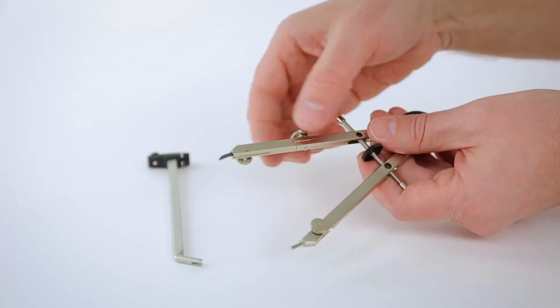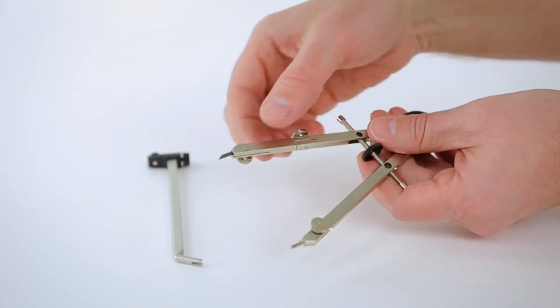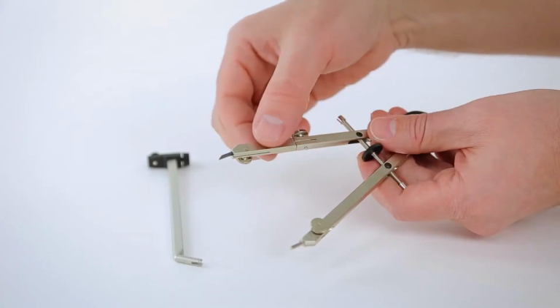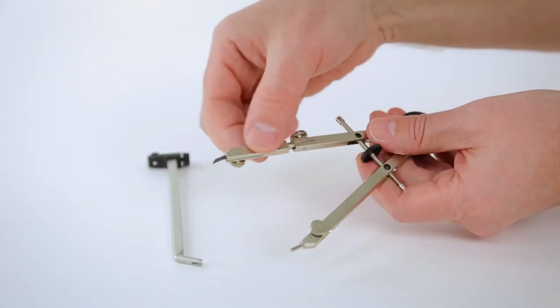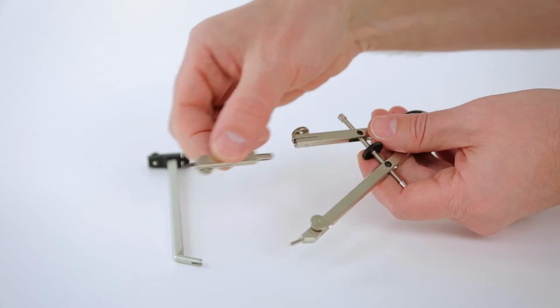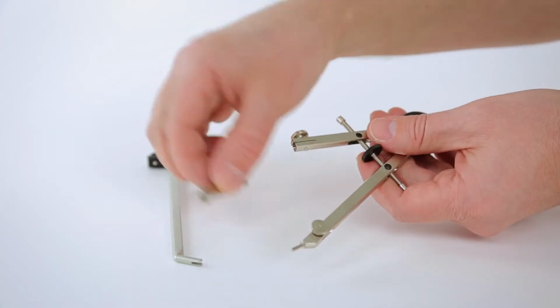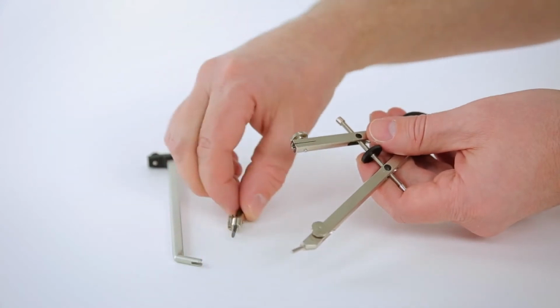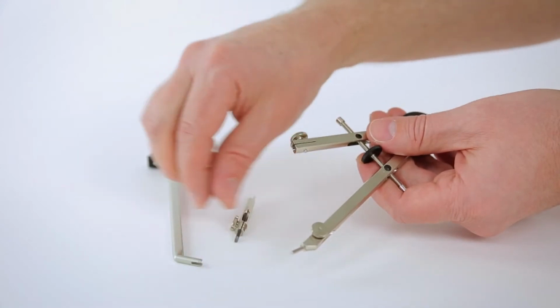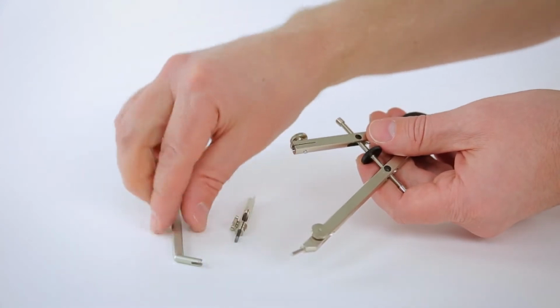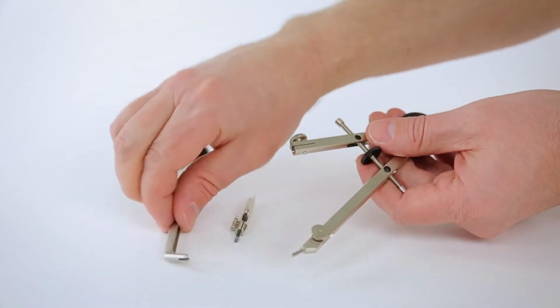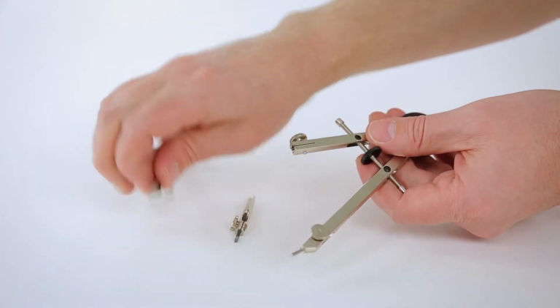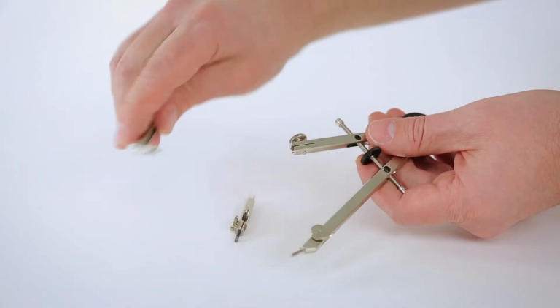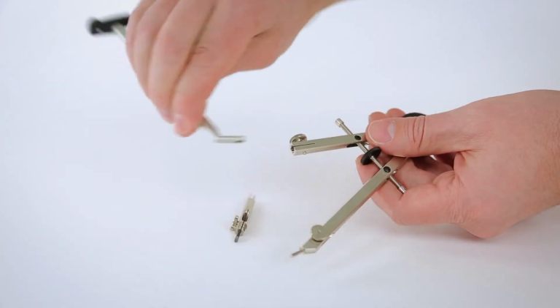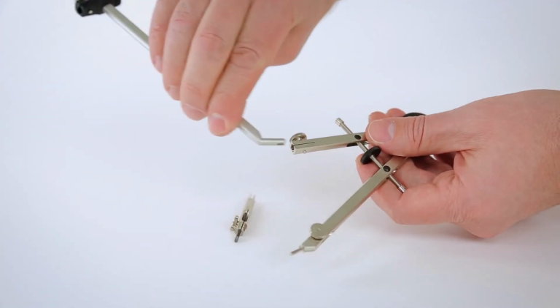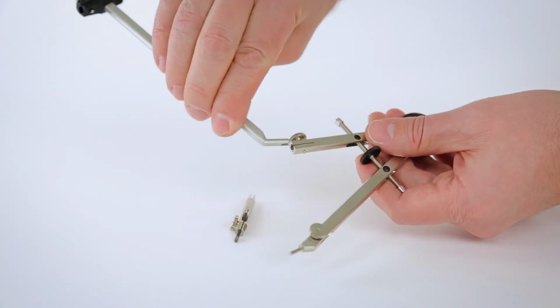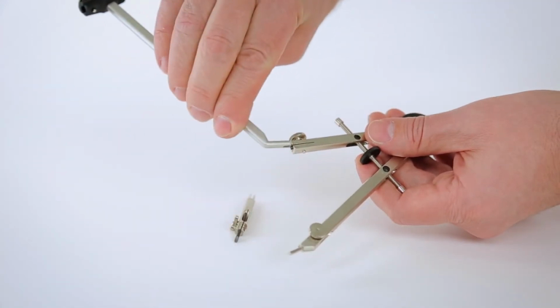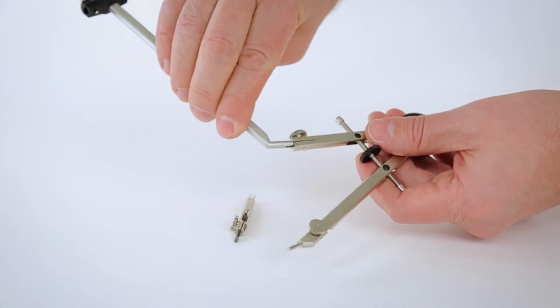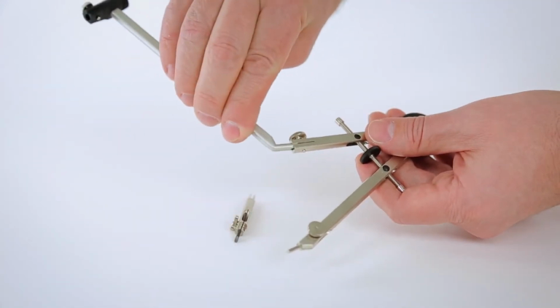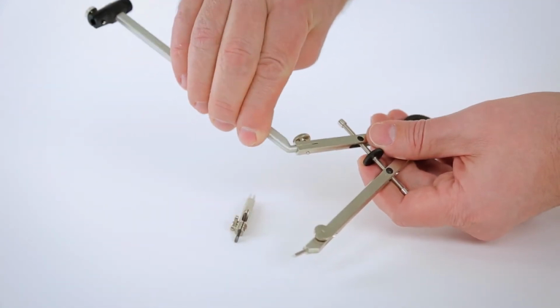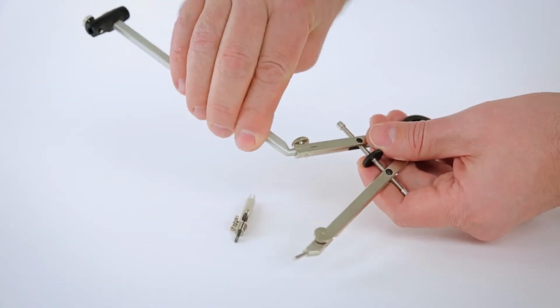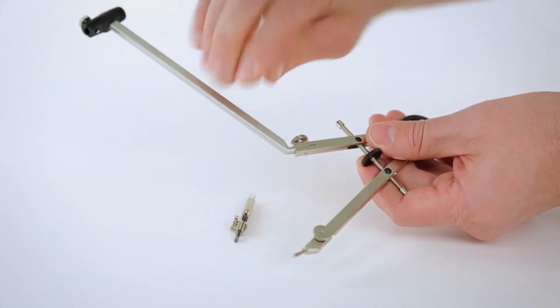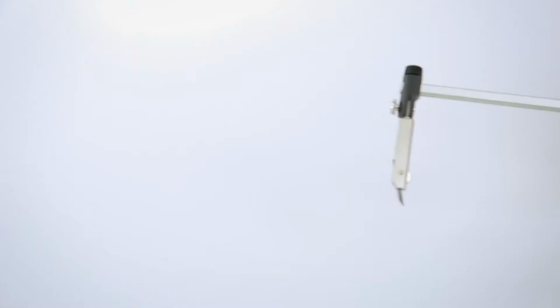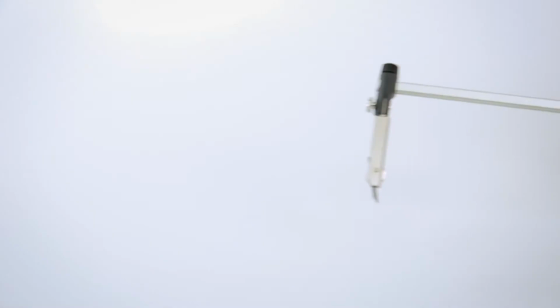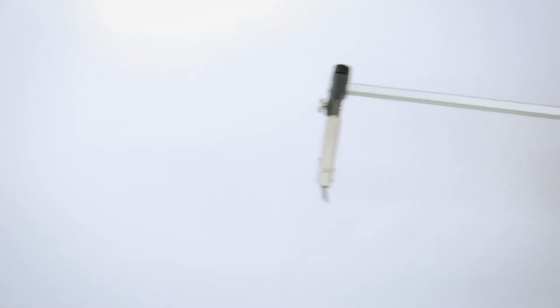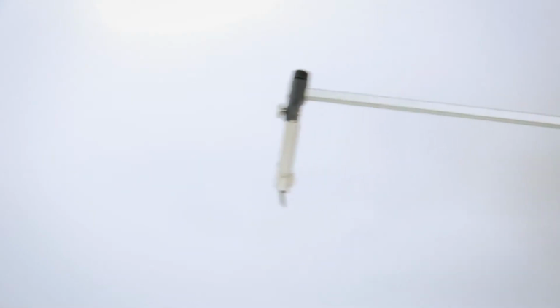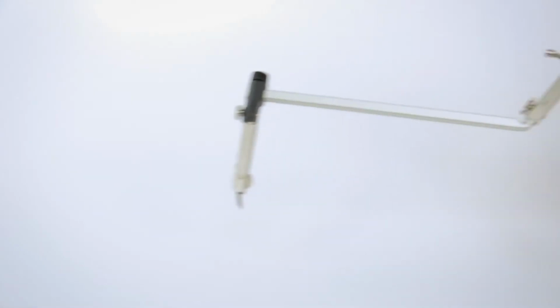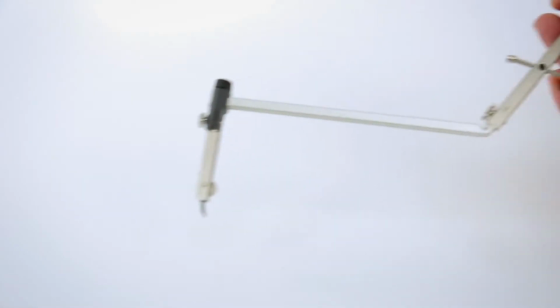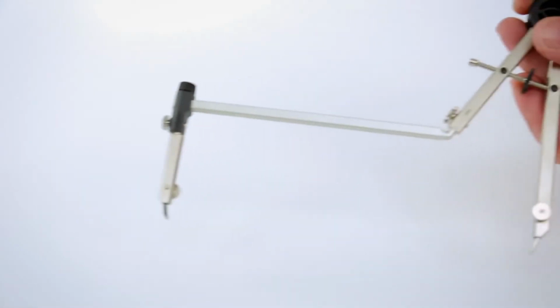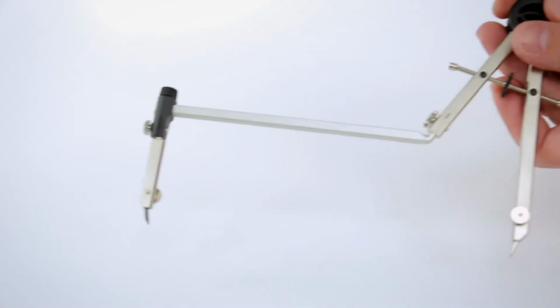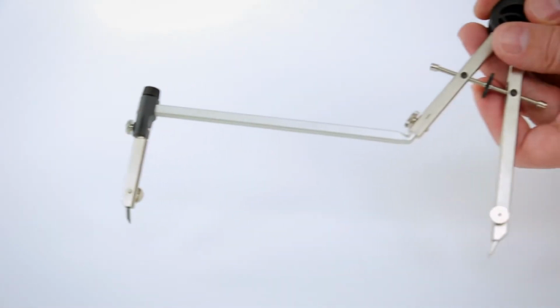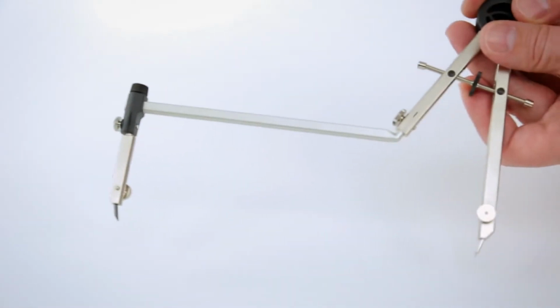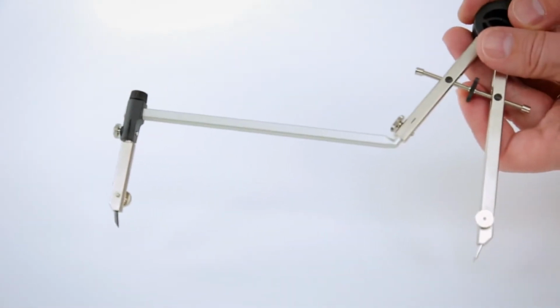Some compass sets can include accessories like a beam arm. This extends your capability.